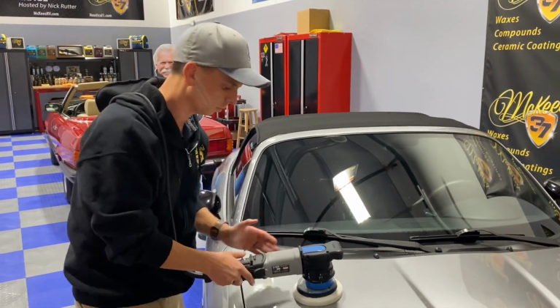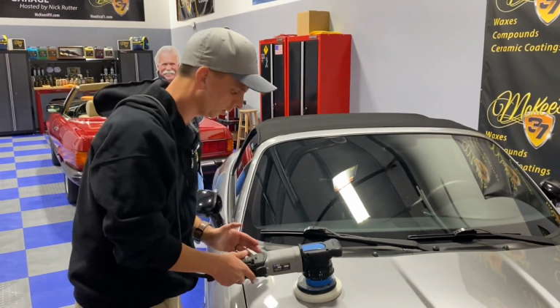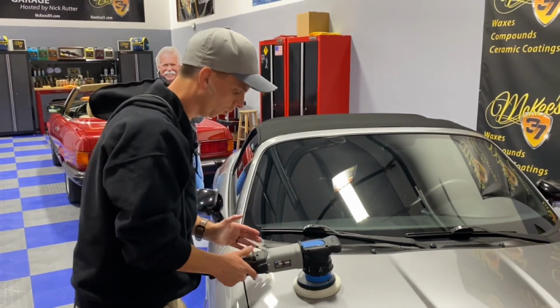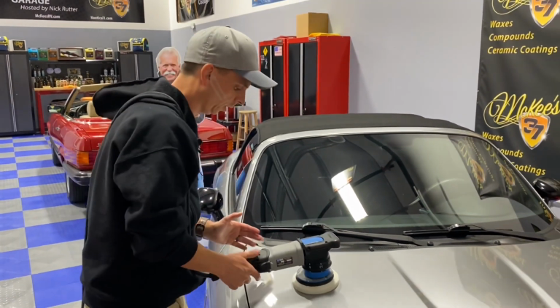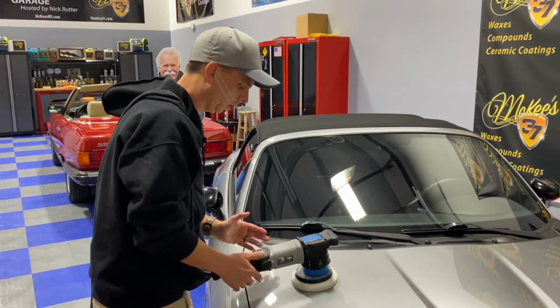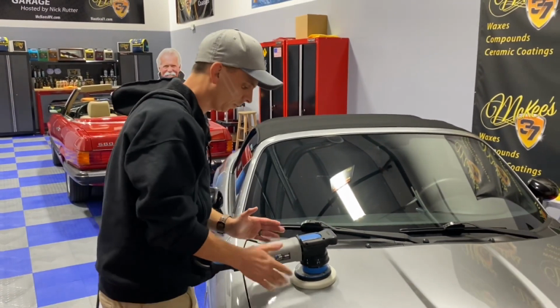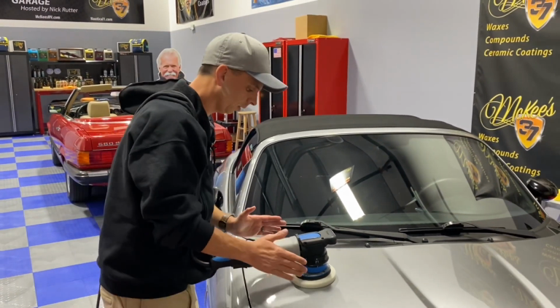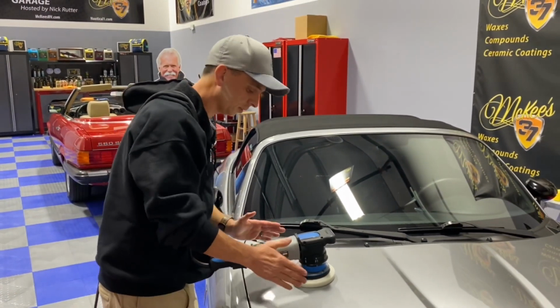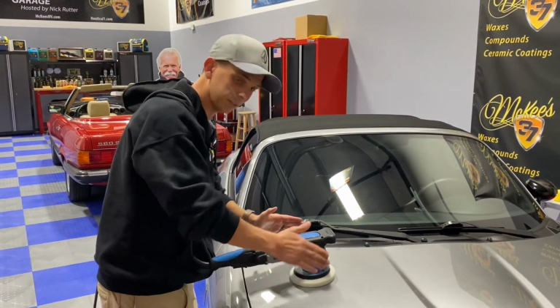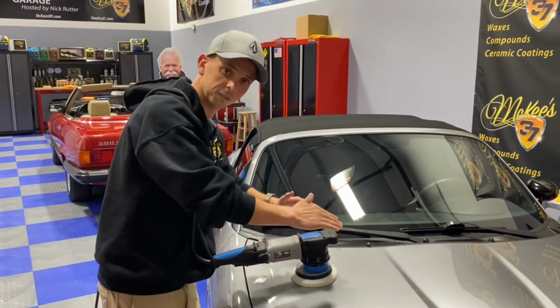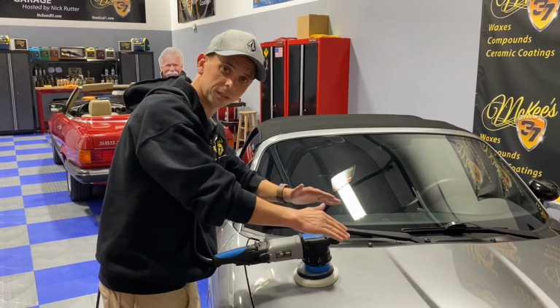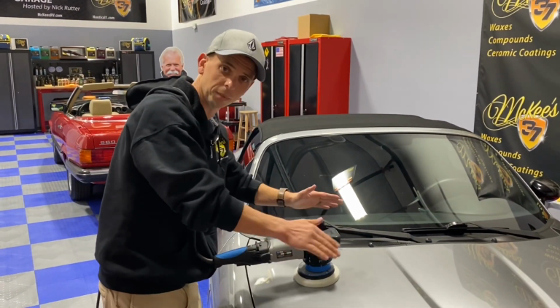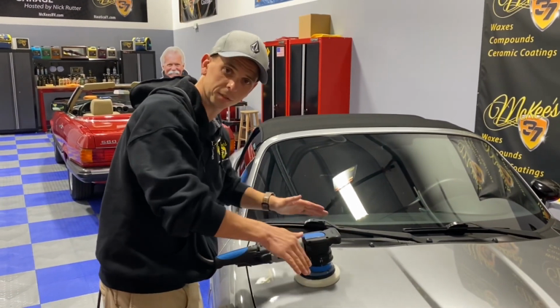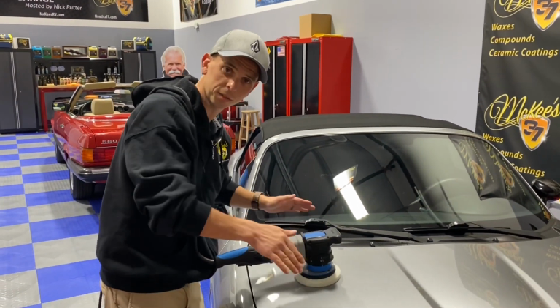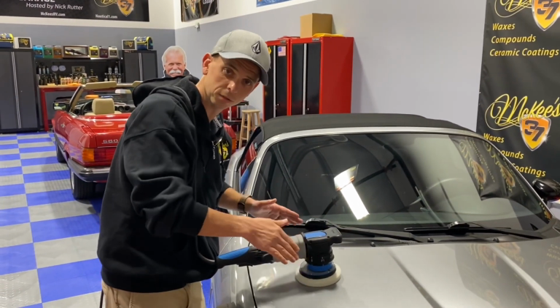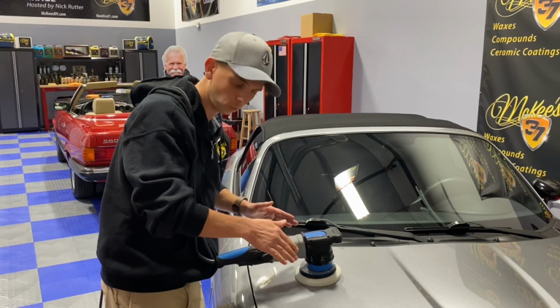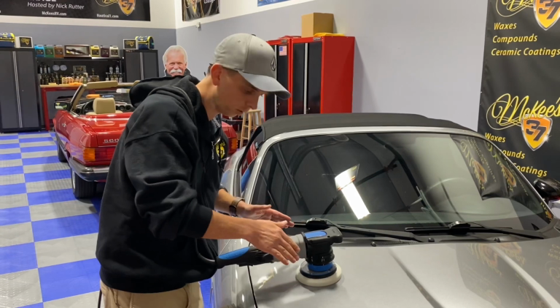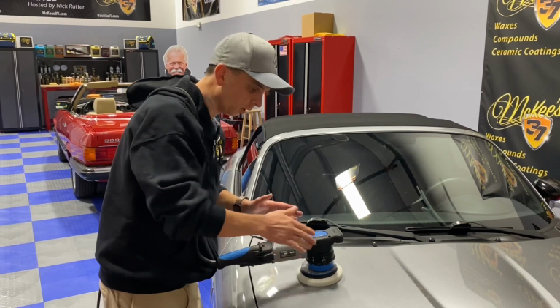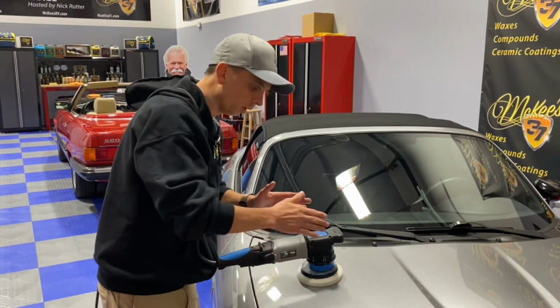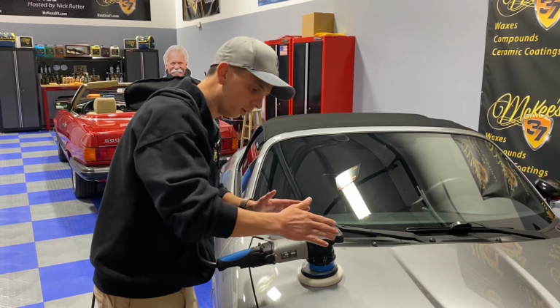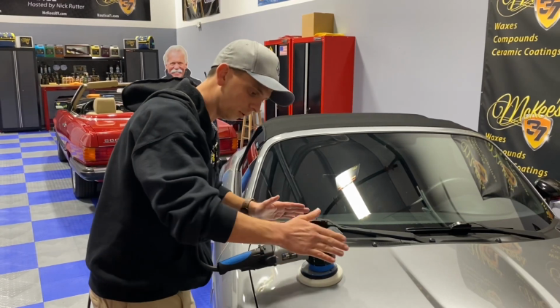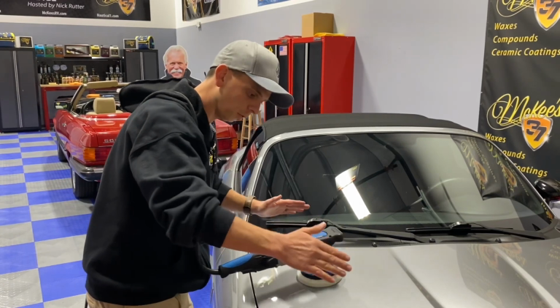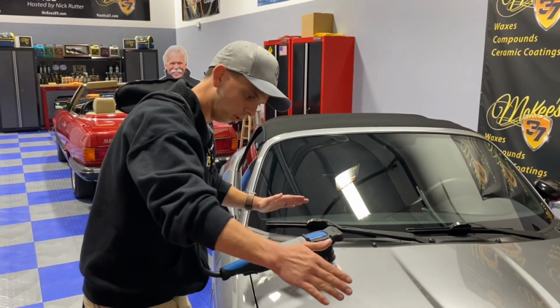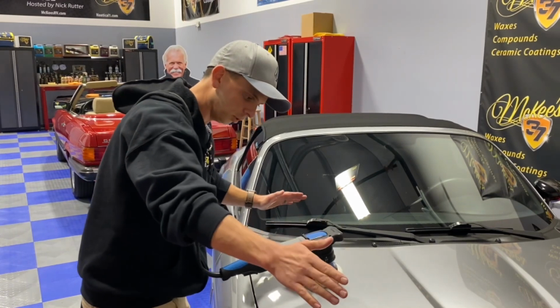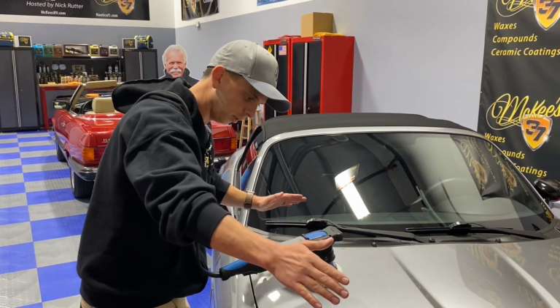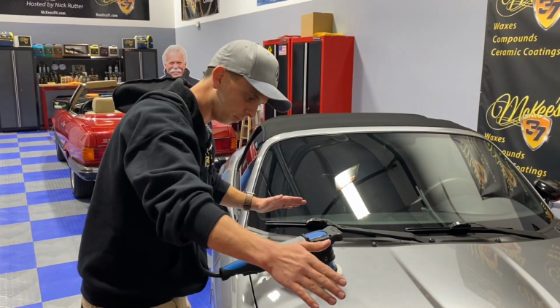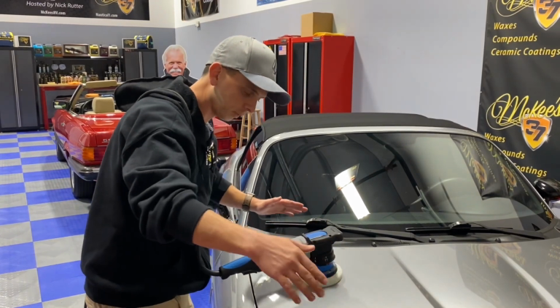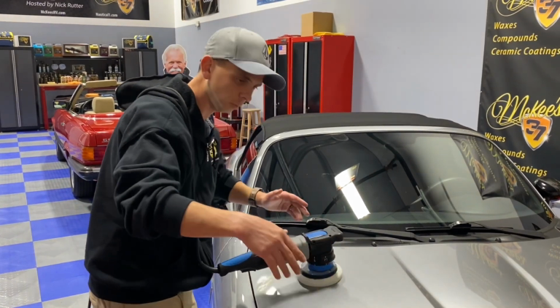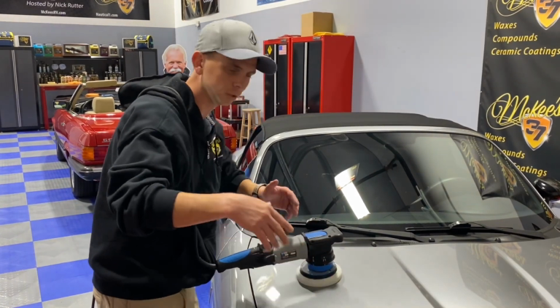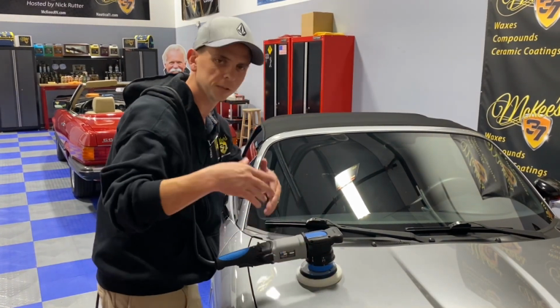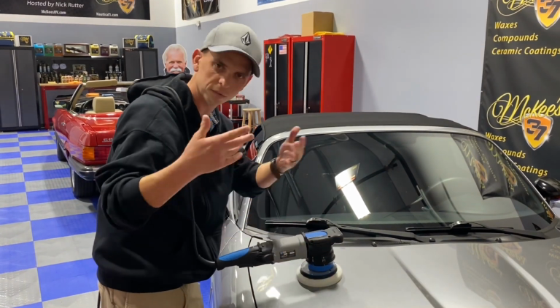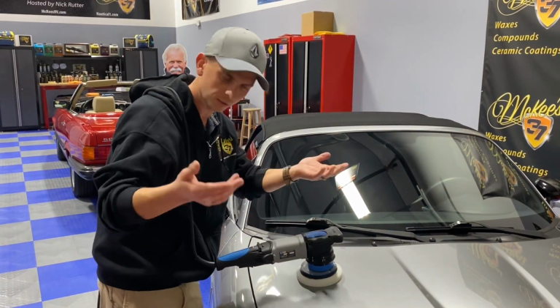Another advantage of the 21mm orbit compared to a standard dual-action polisher is you cover a much larger area. So instead of working on, let's say, a 16 by 16-inch section, you can cover a larger area, which saves you time.